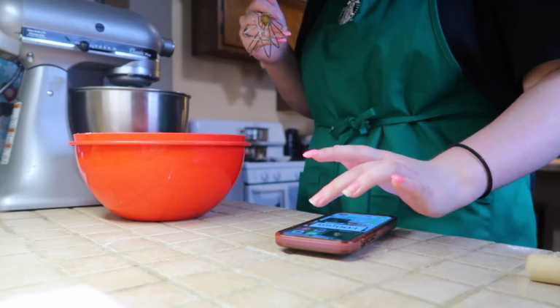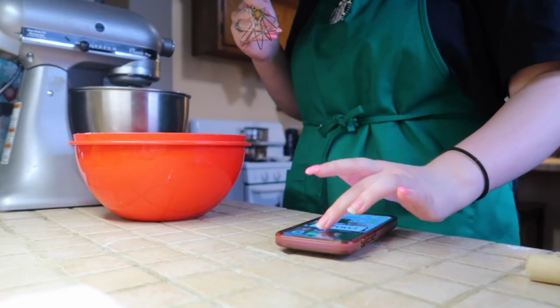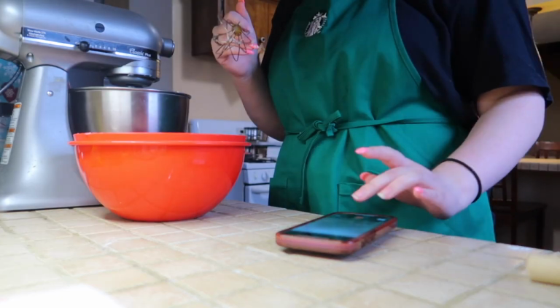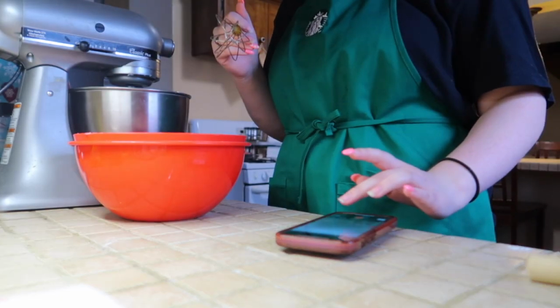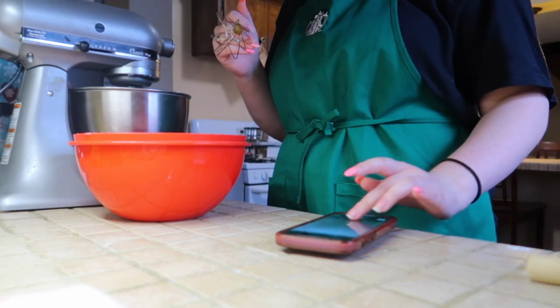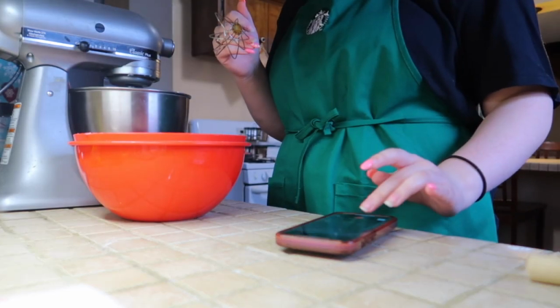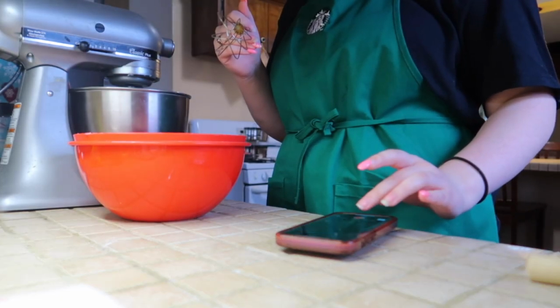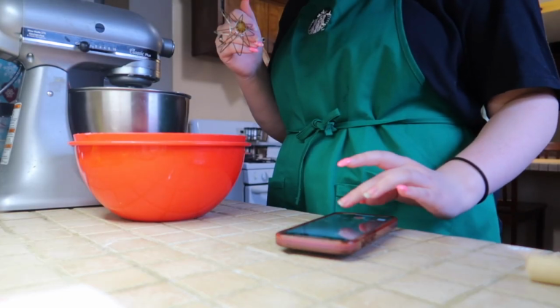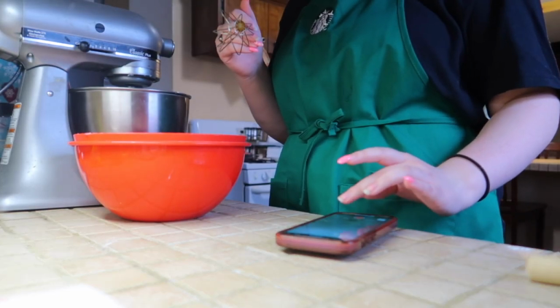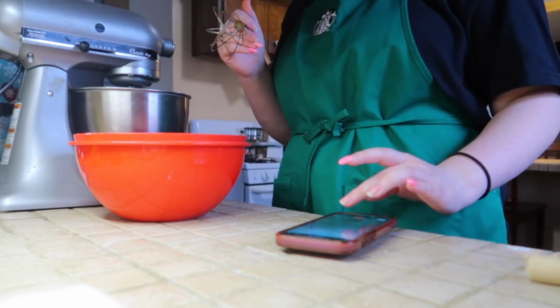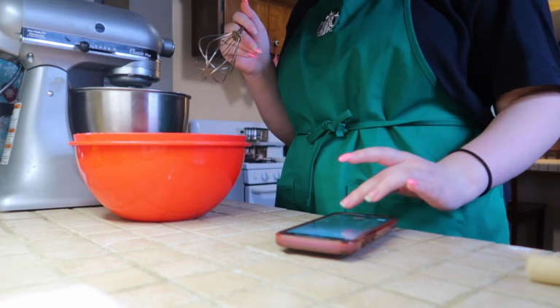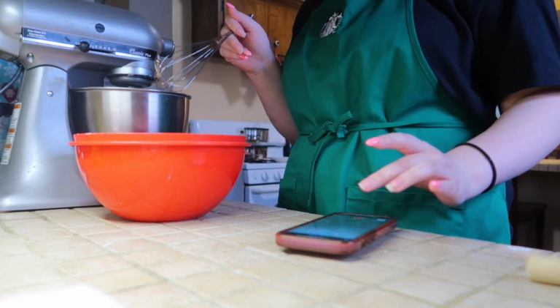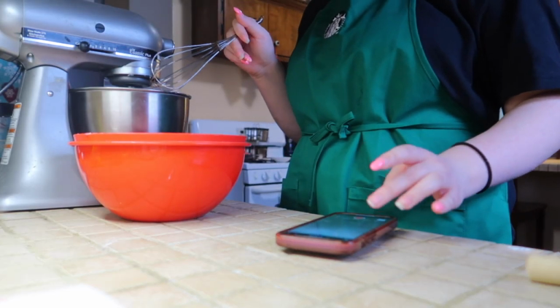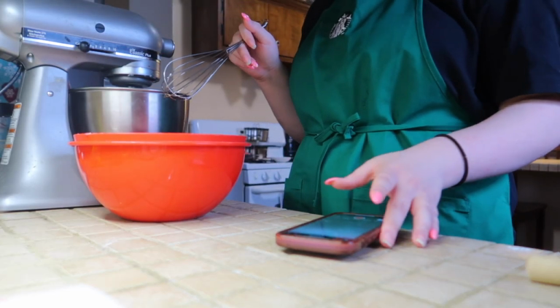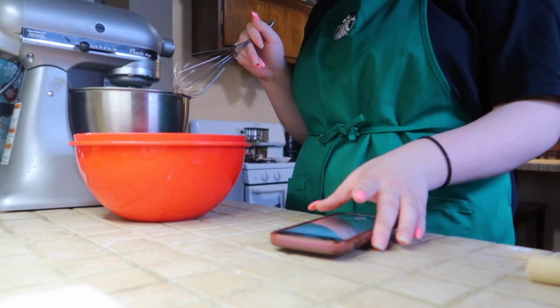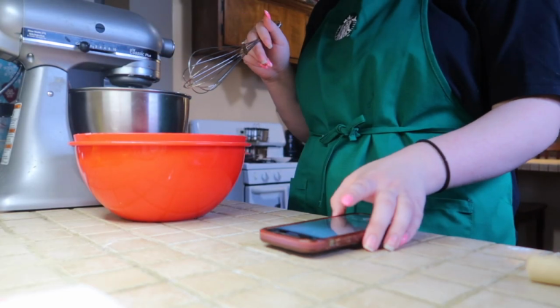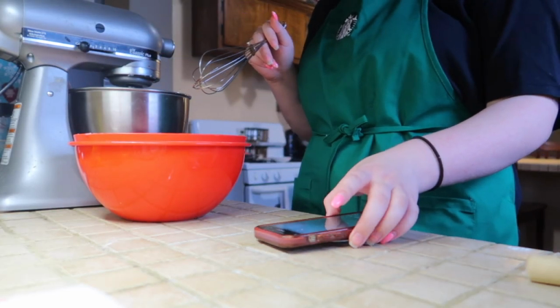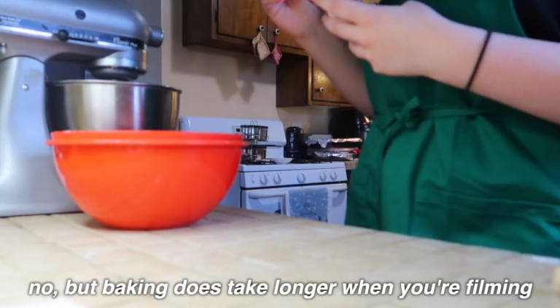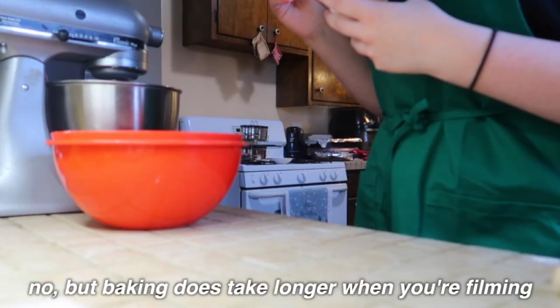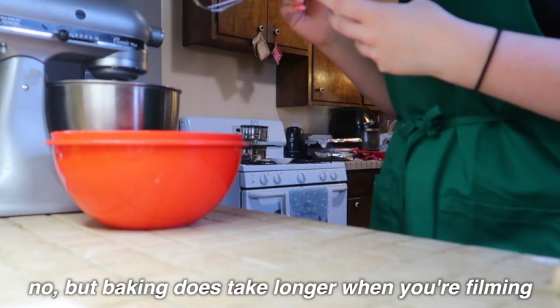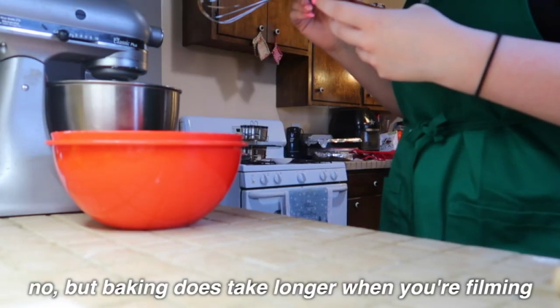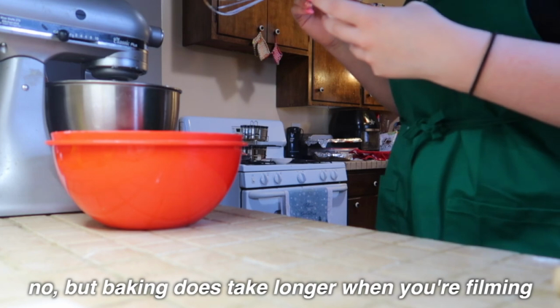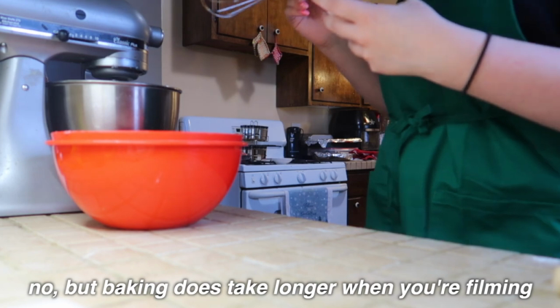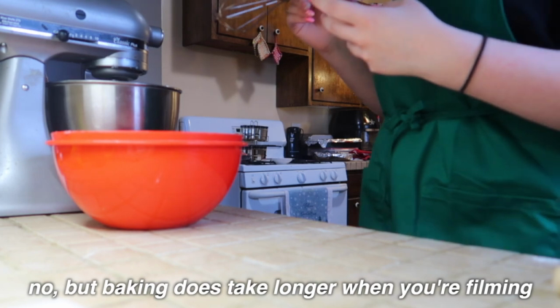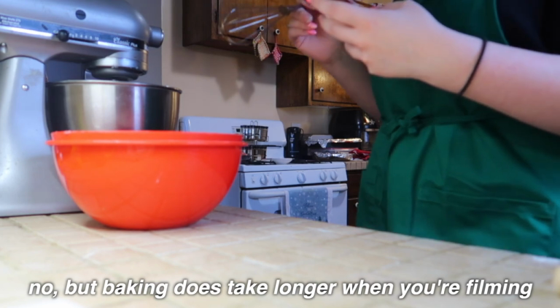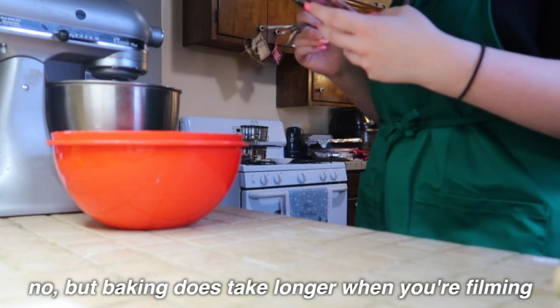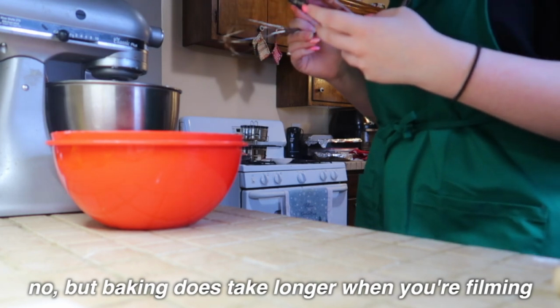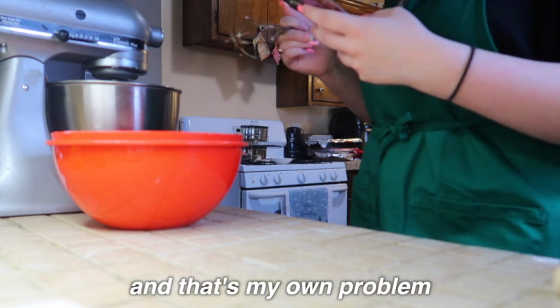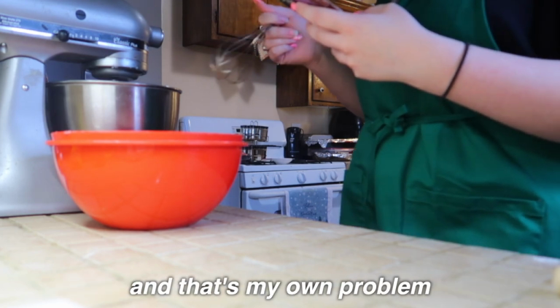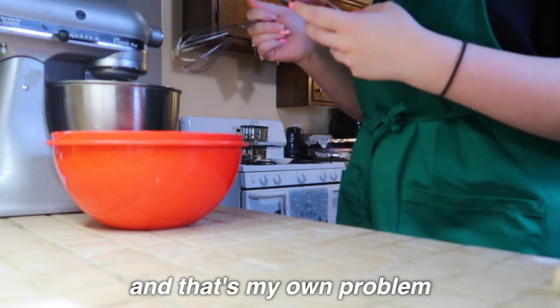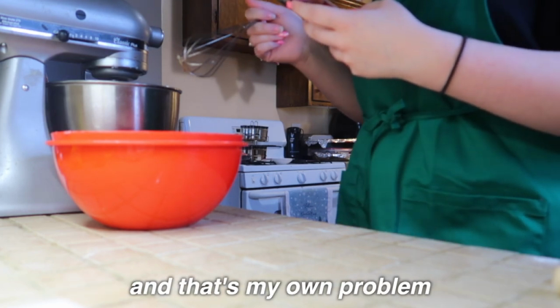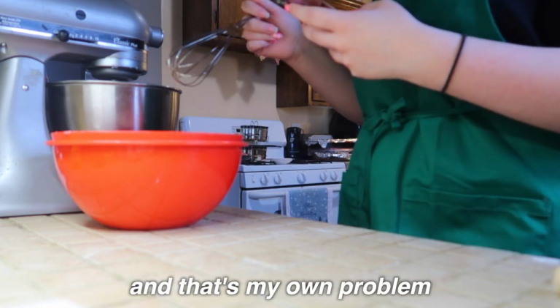I started an hour ago and I'm only this far — but baking does take longer when you're filming, and that's my own problem.